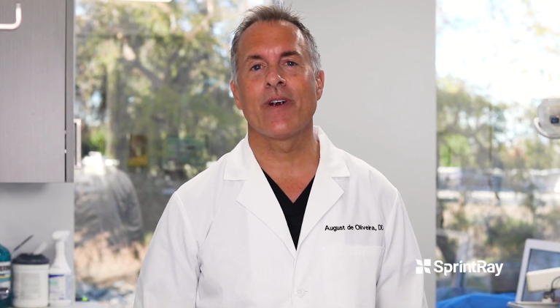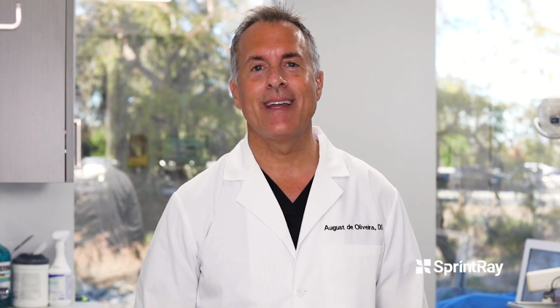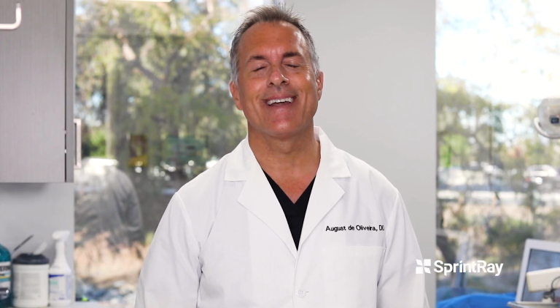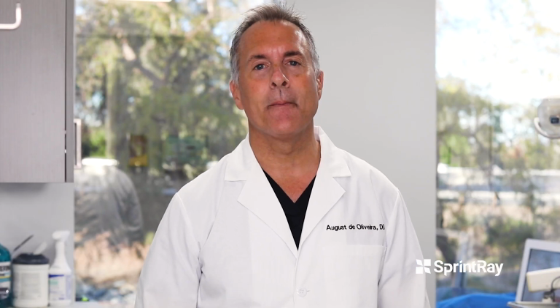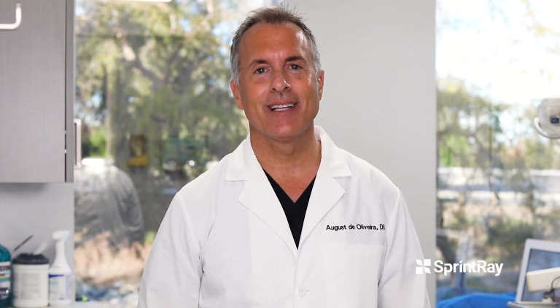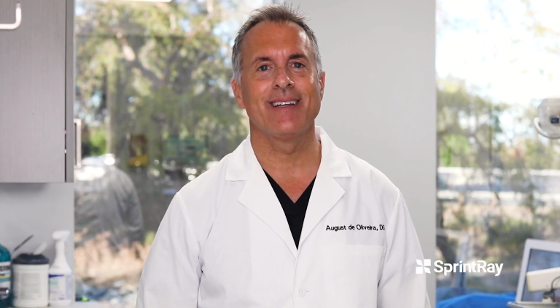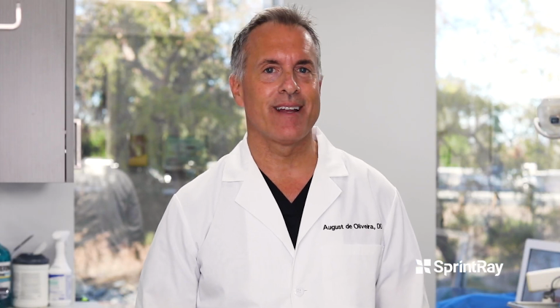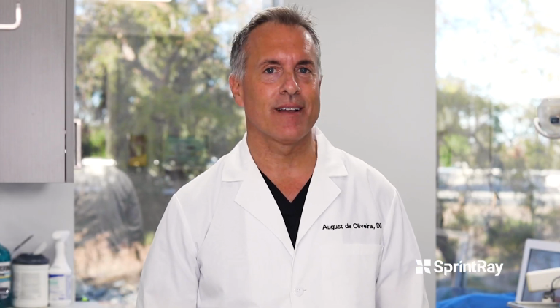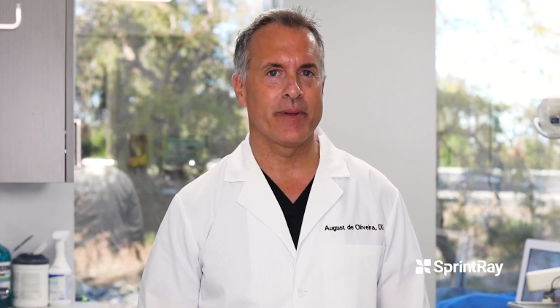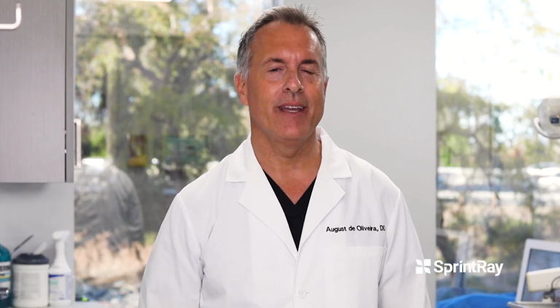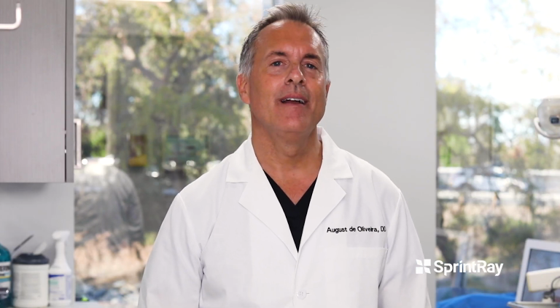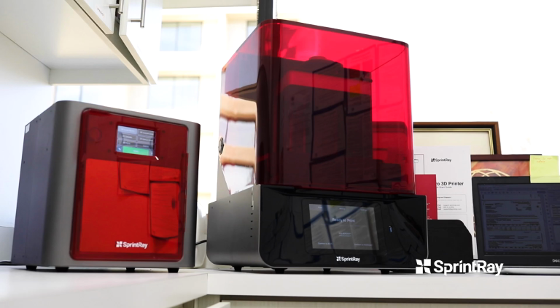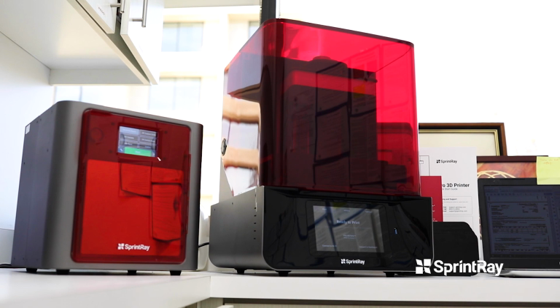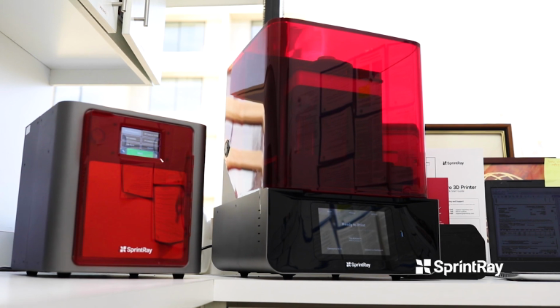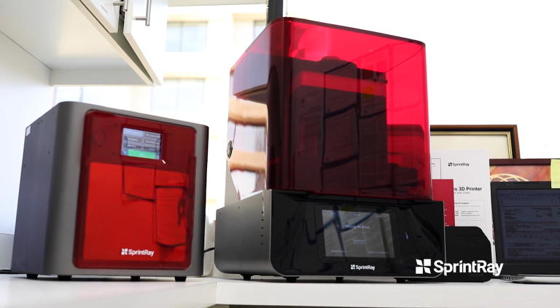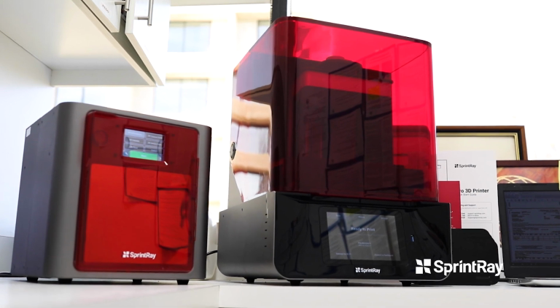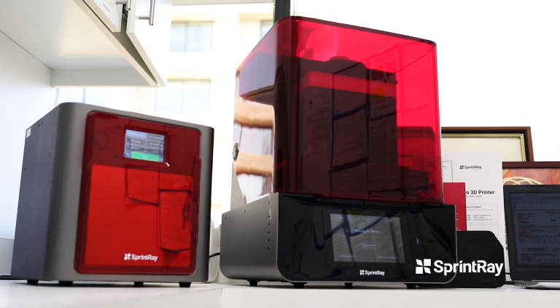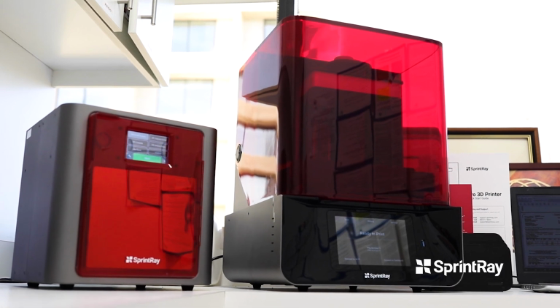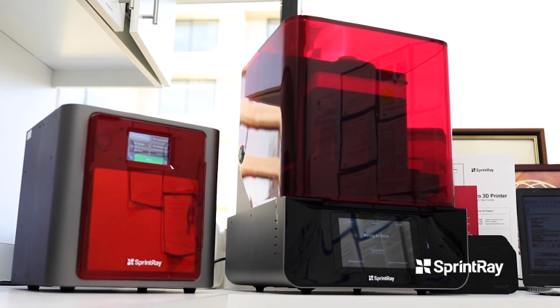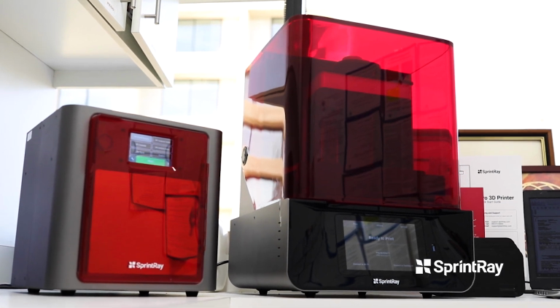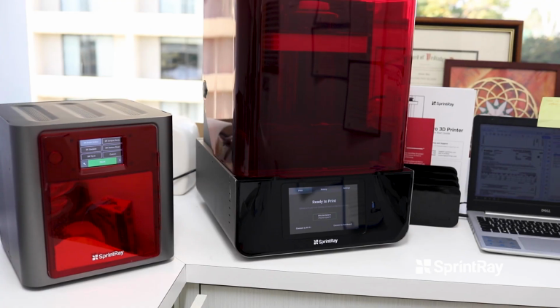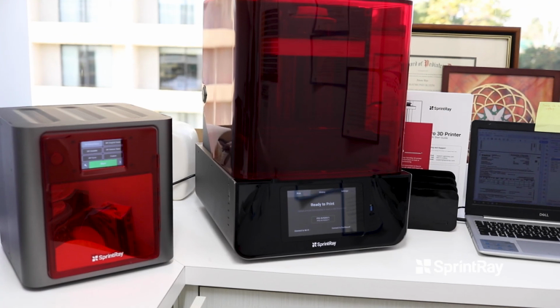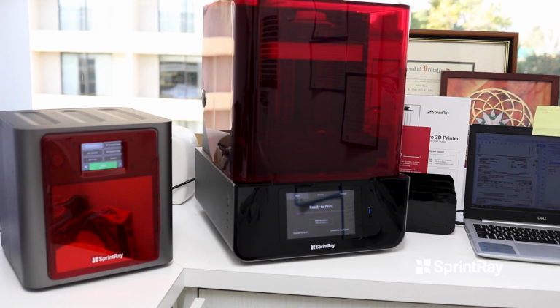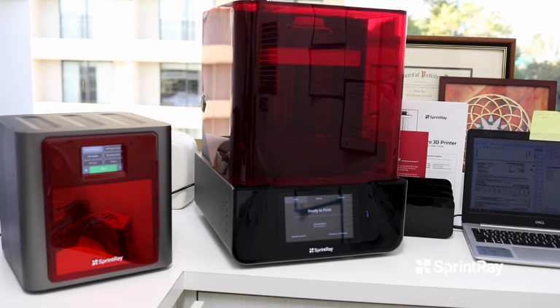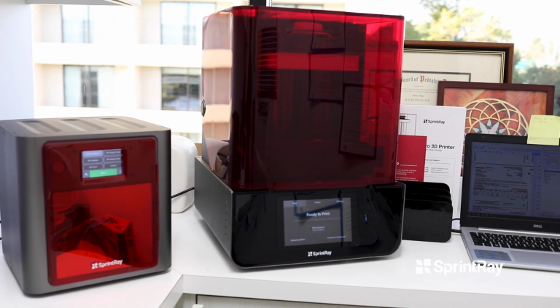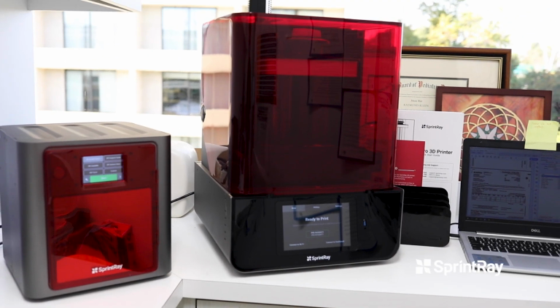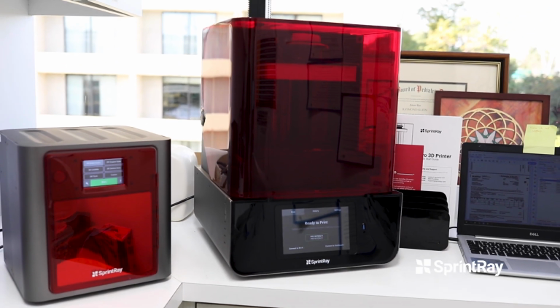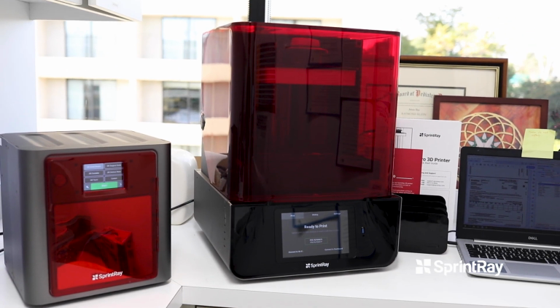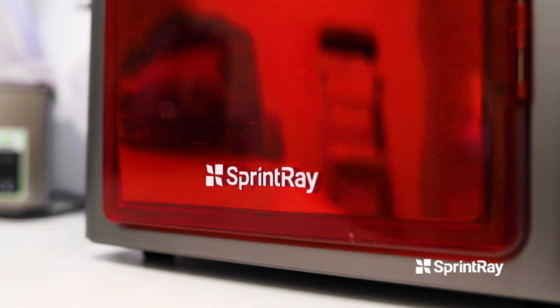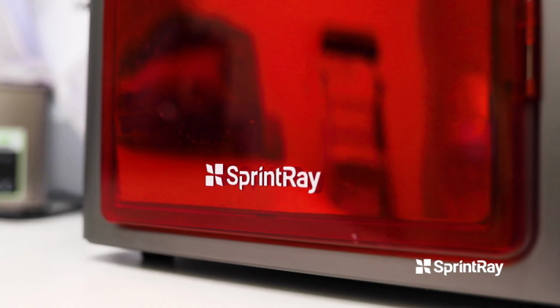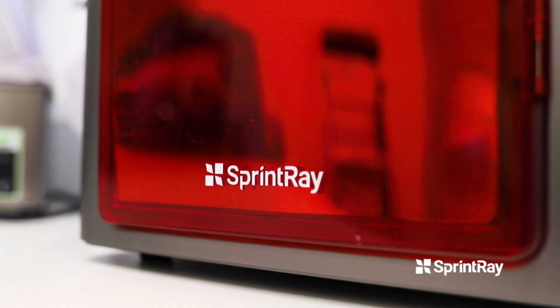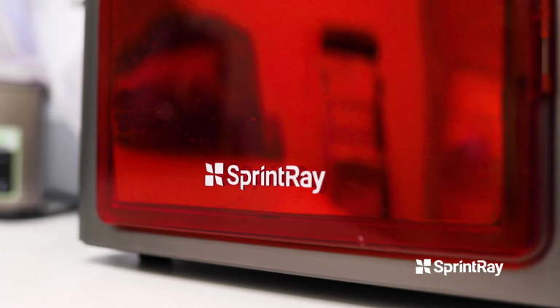SprintRay is a completely dental company, so training your staff or using it yourself is very, very easy.